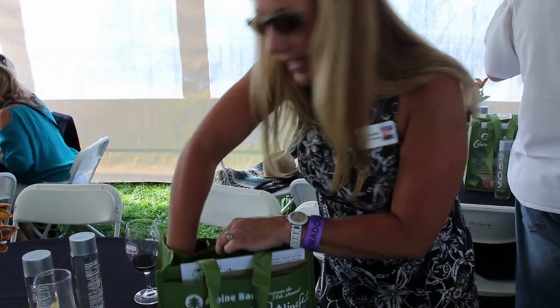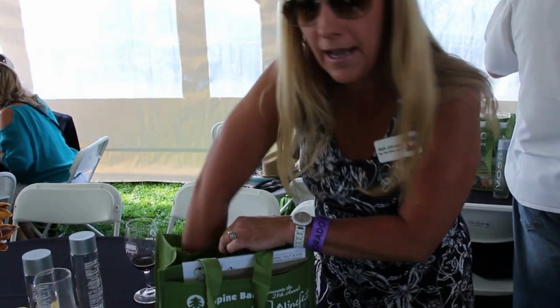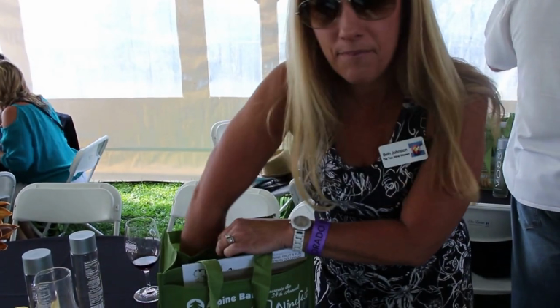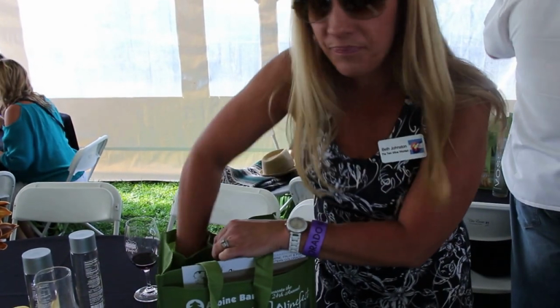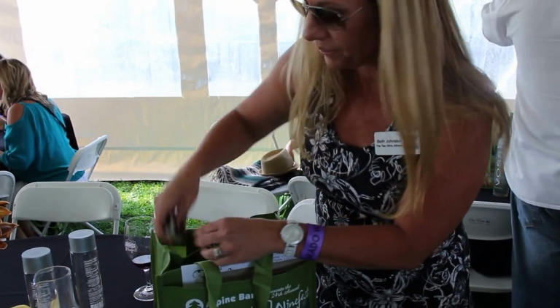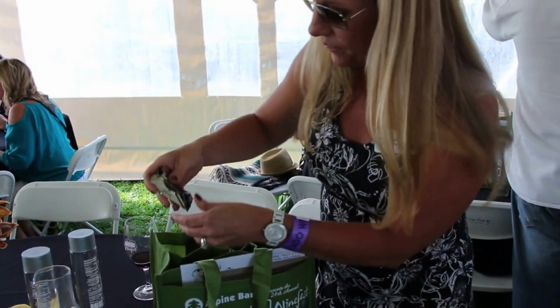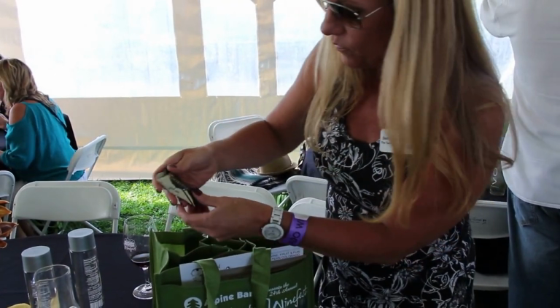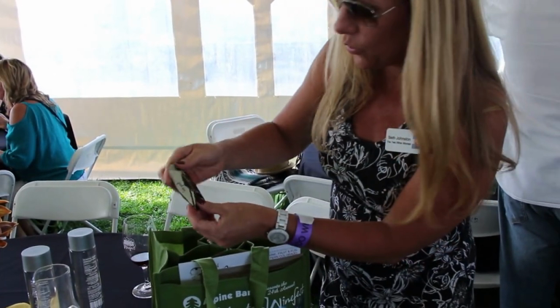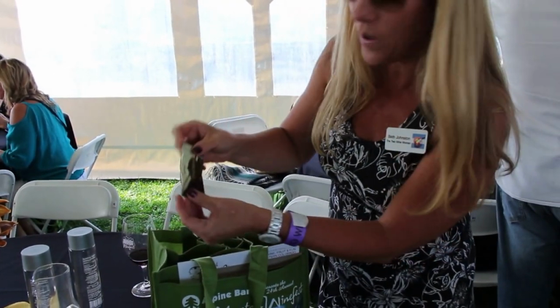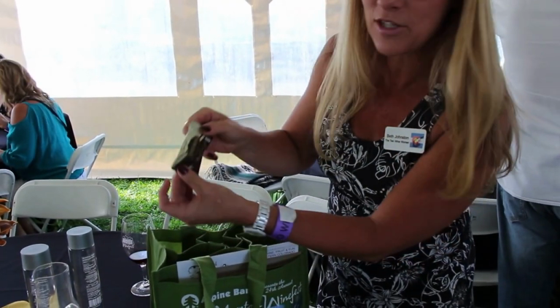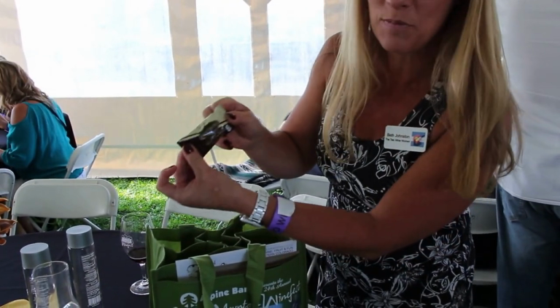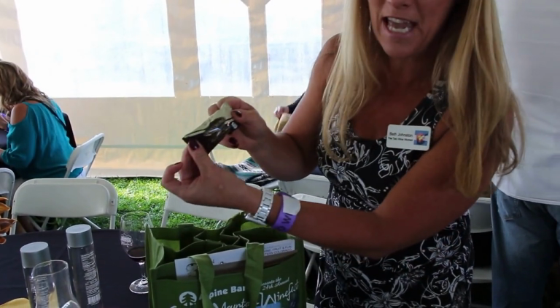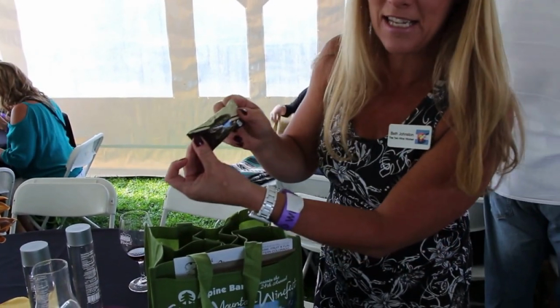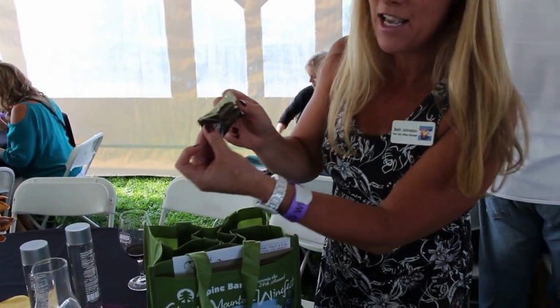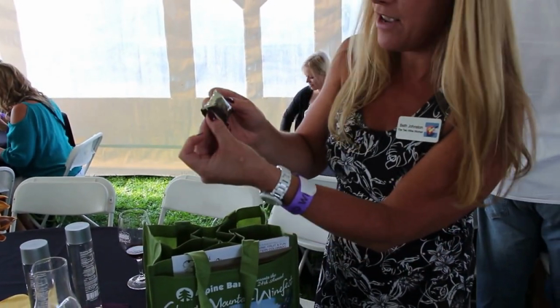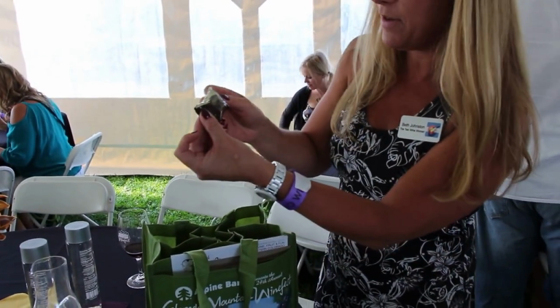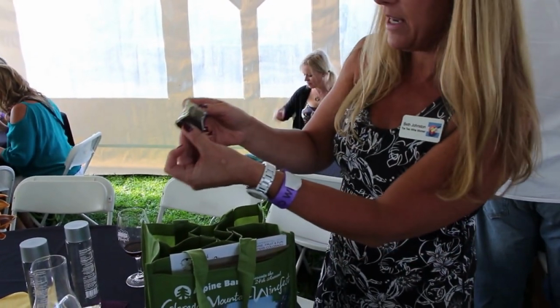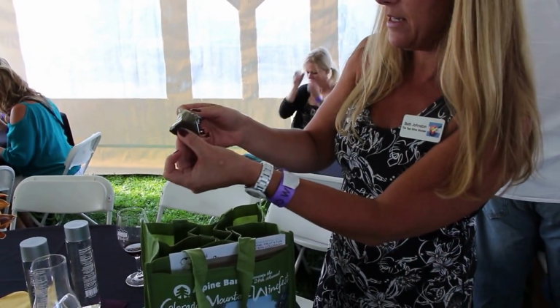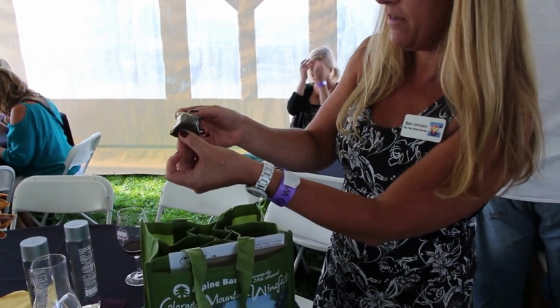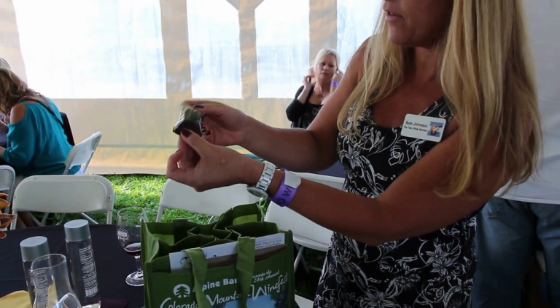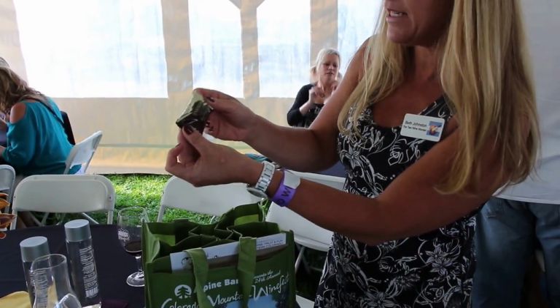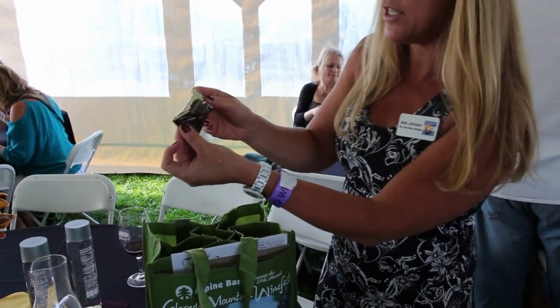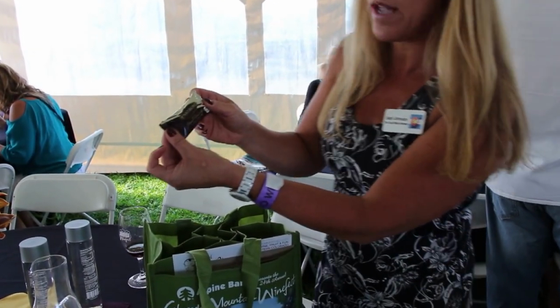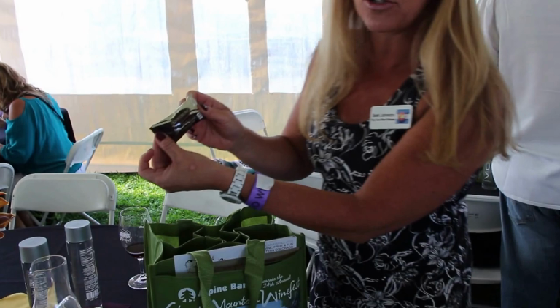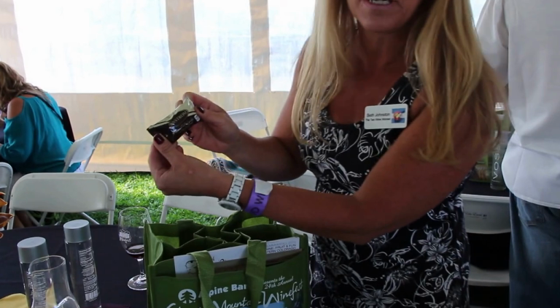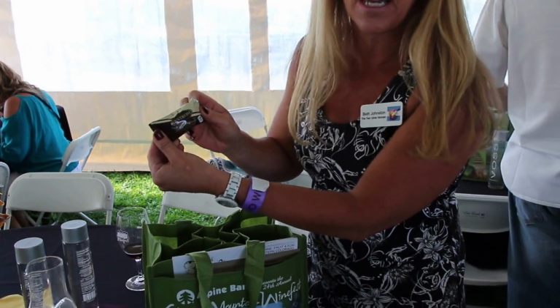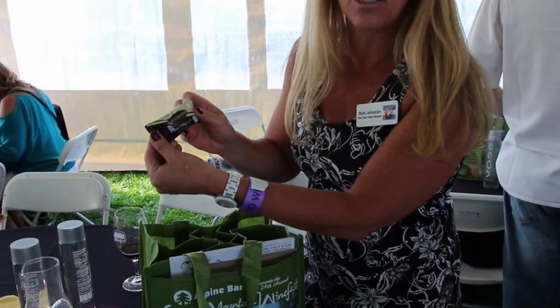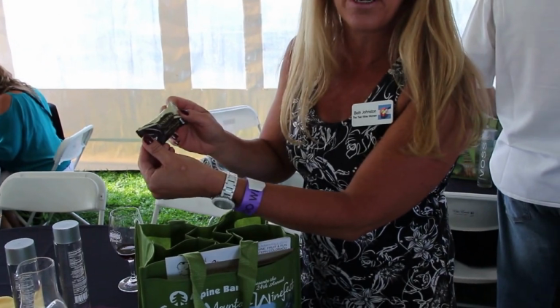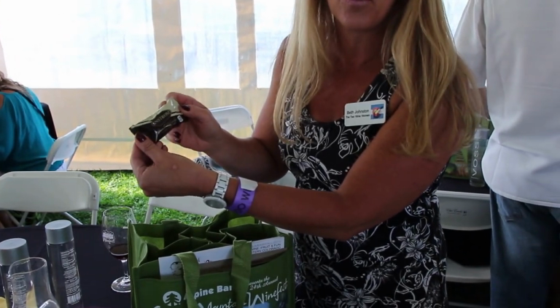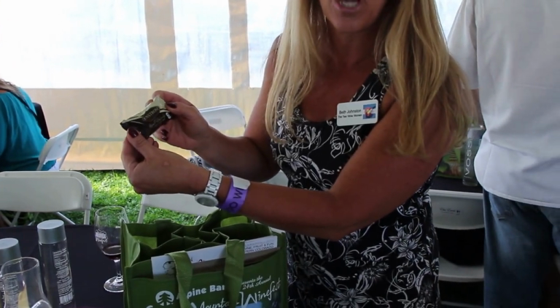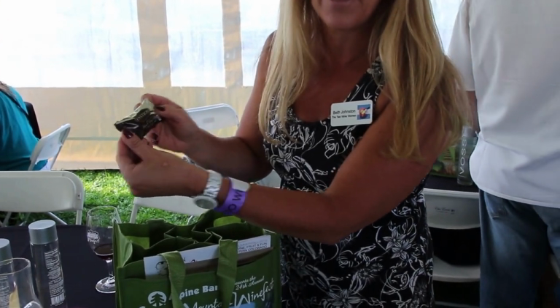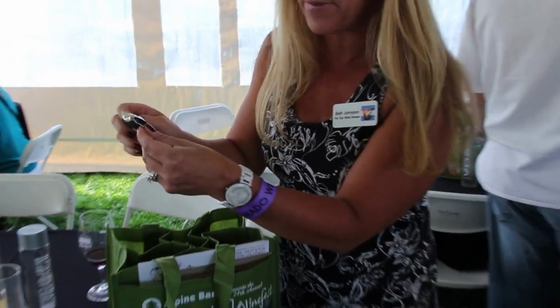Ooh, Enstrom candies! If everybody doesn't know Enstrom, it's the Colorado Toffee Company.